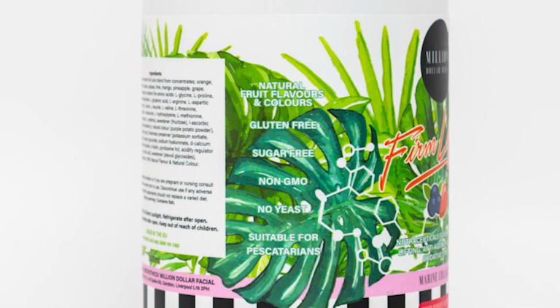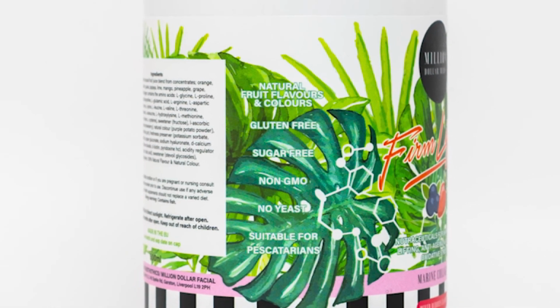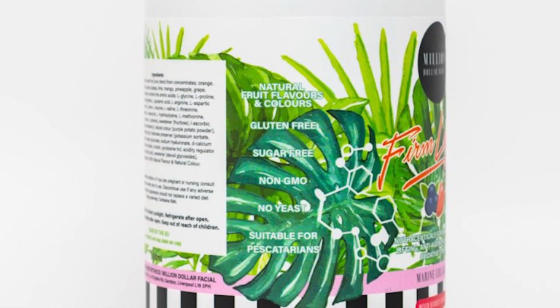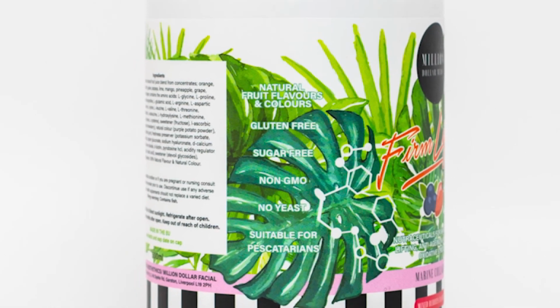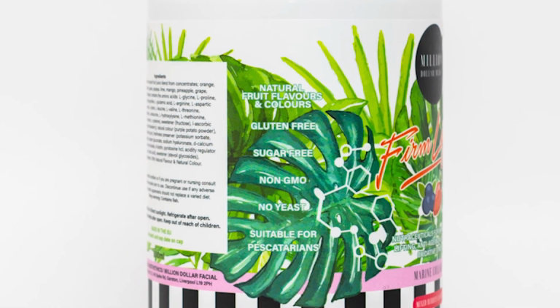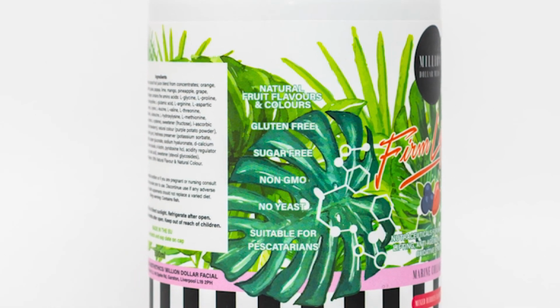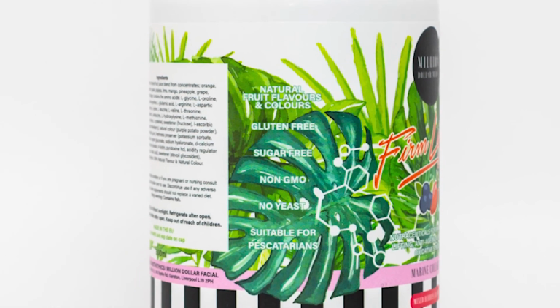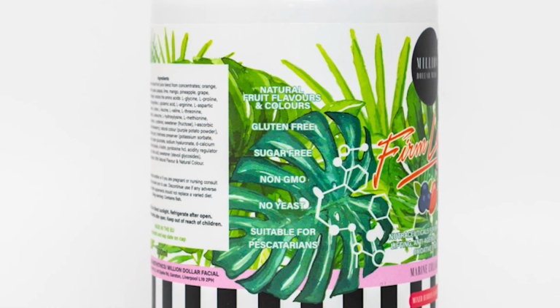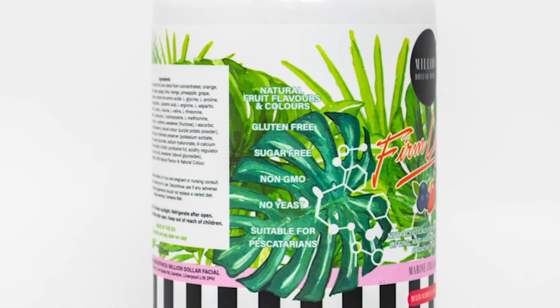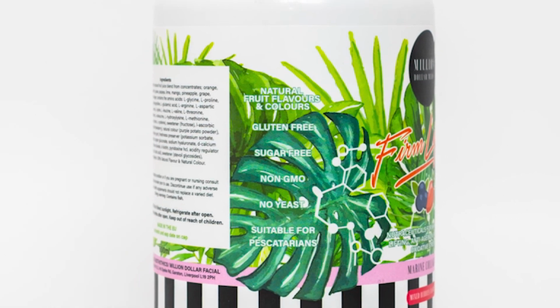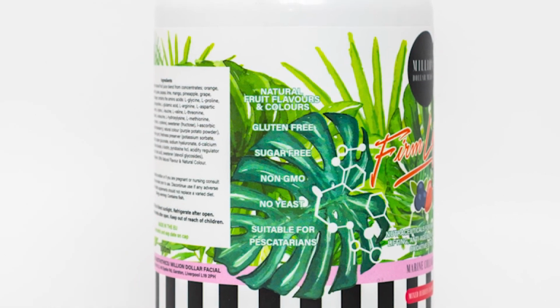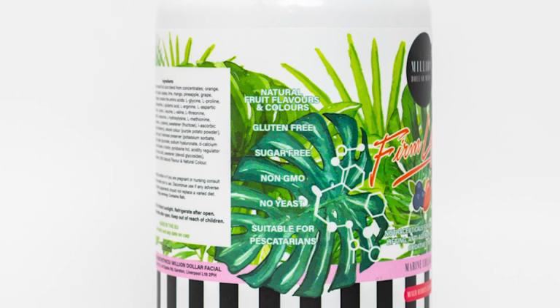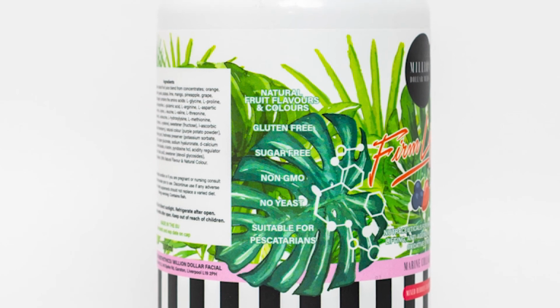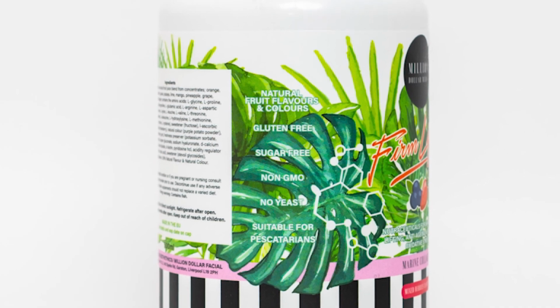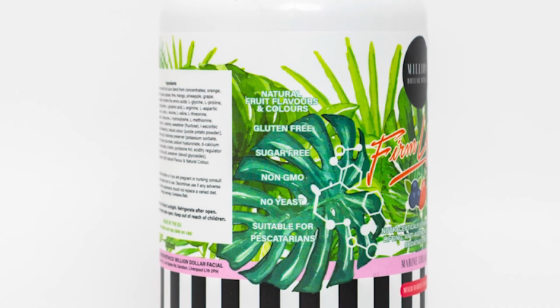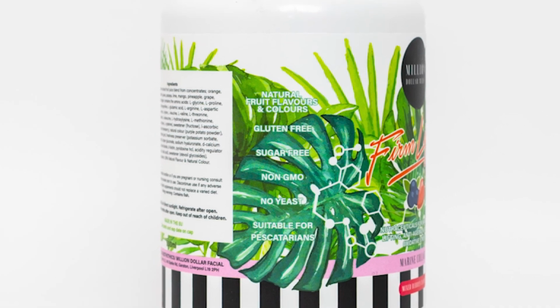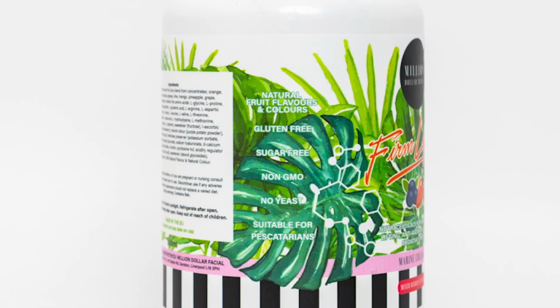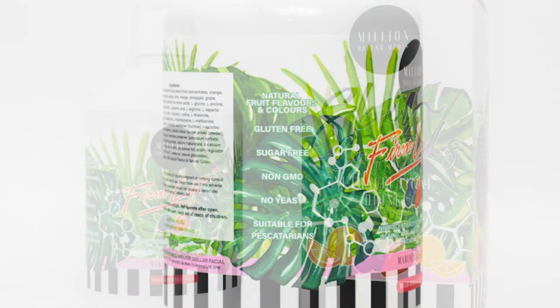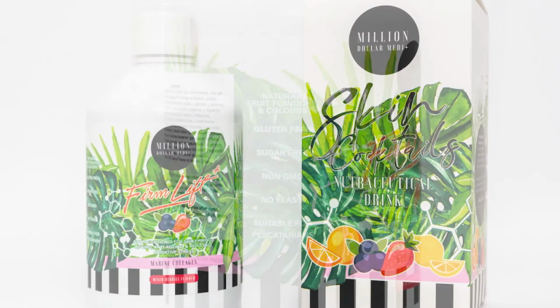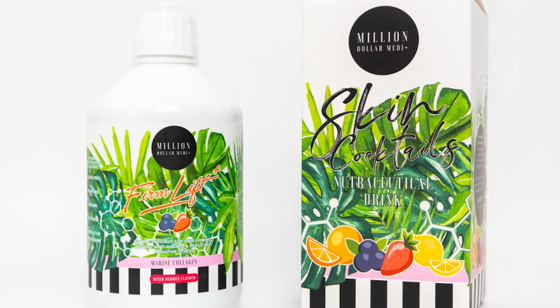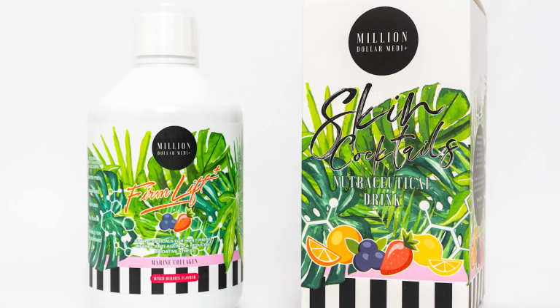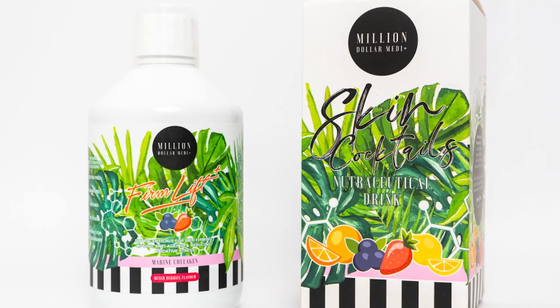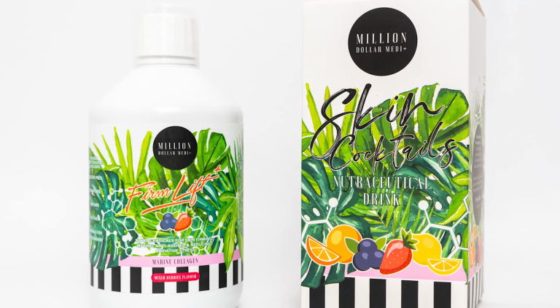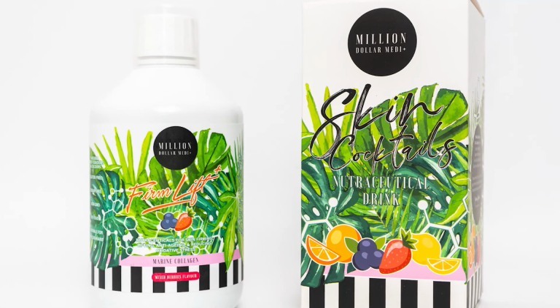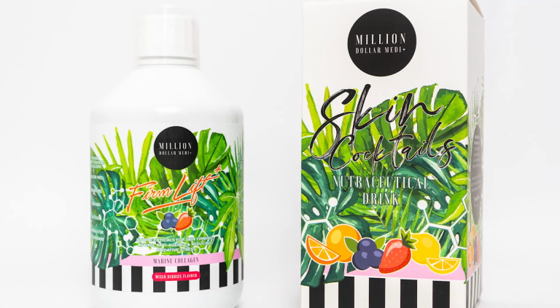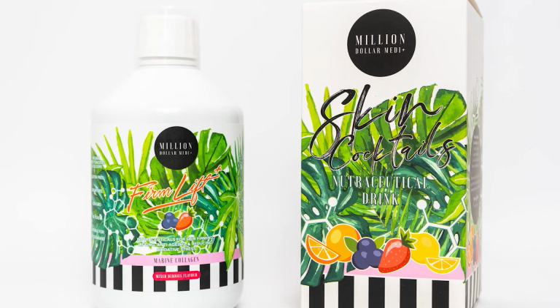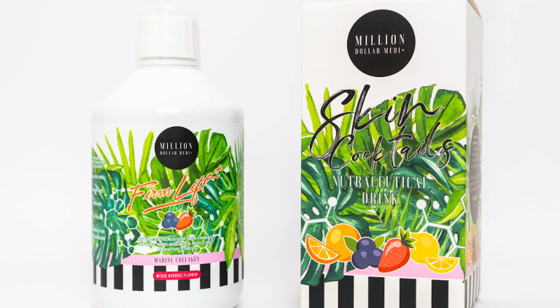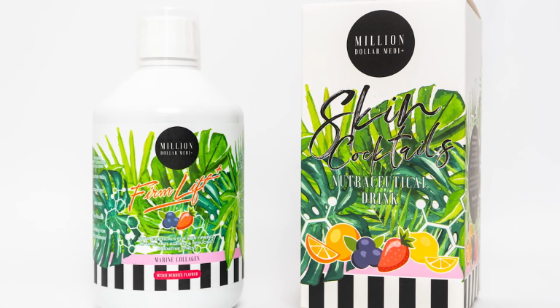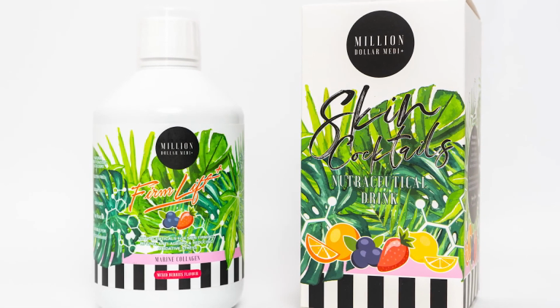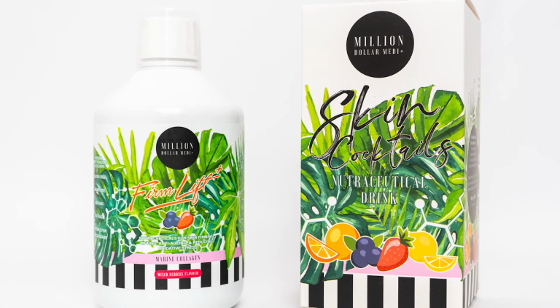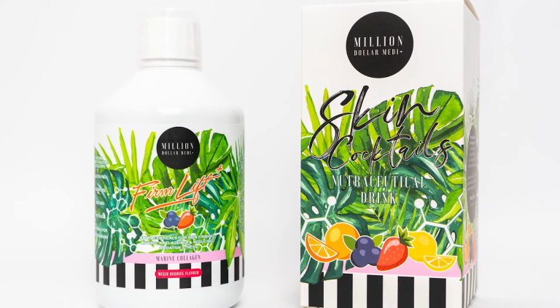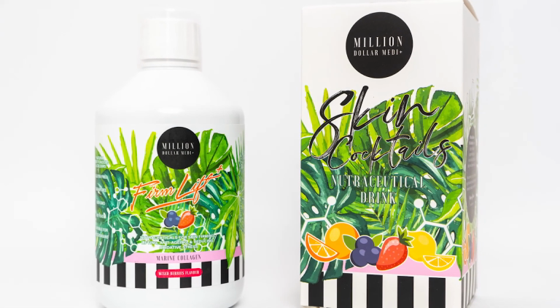All Million Dollar Medi Plus Skin Cocktails are non-GMO and made from natural fruit flavors and colors. They contain no yeast and are gluten and sugar-free.